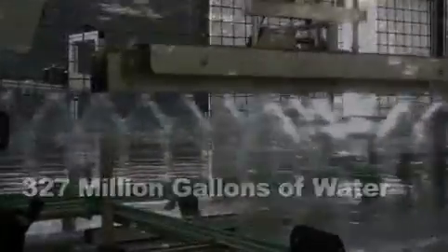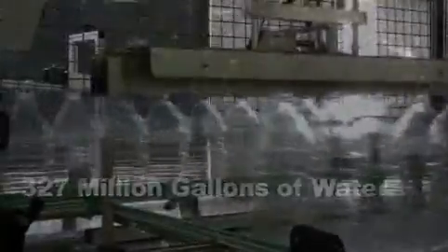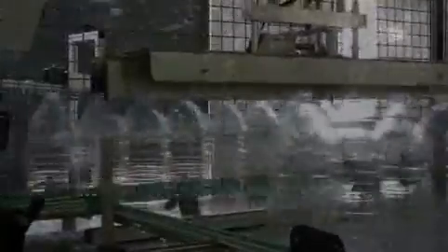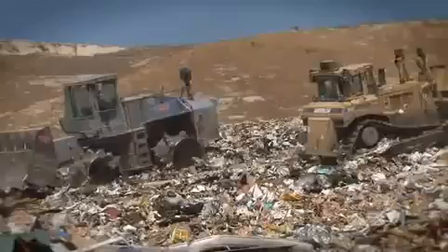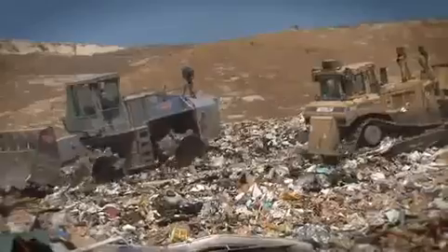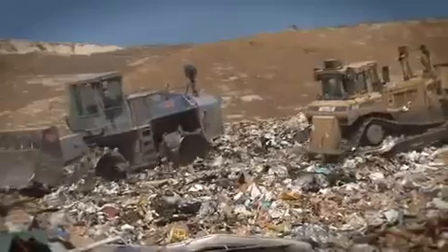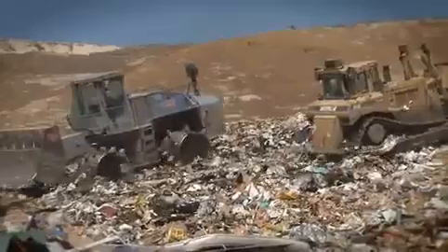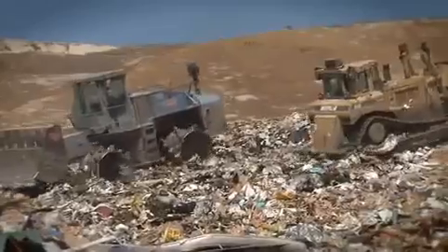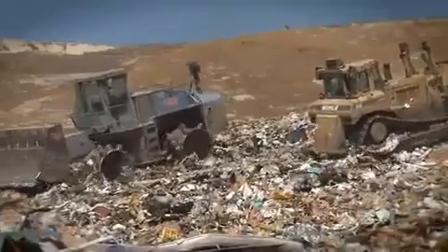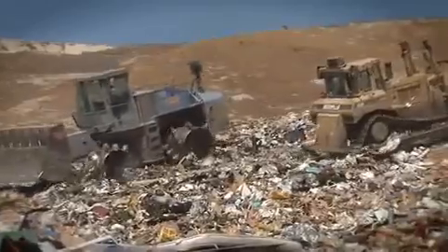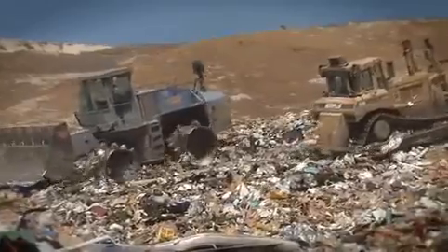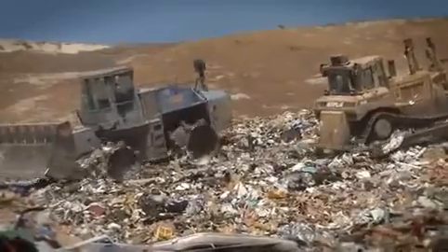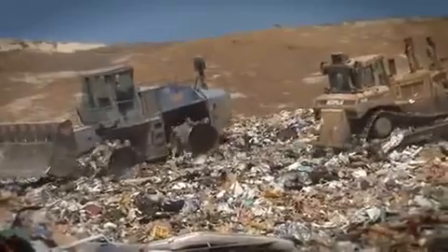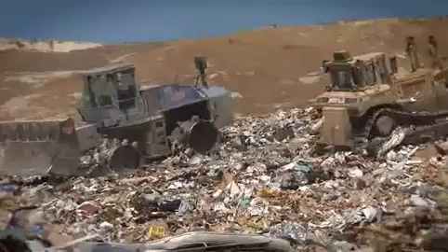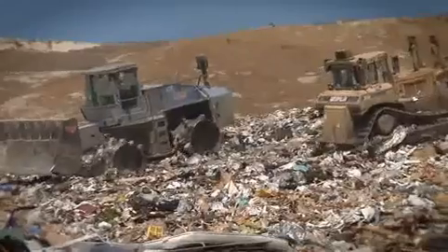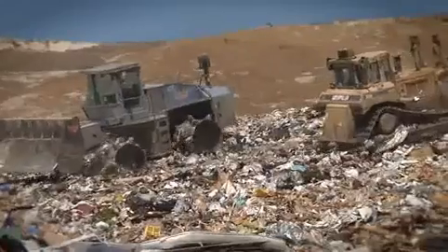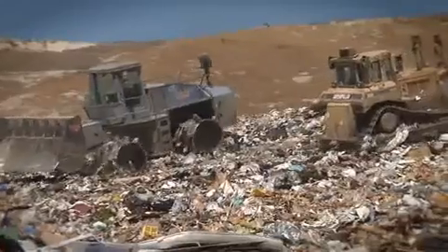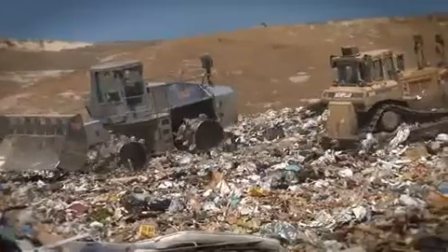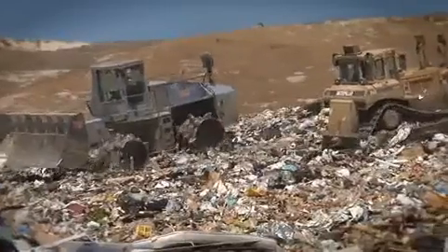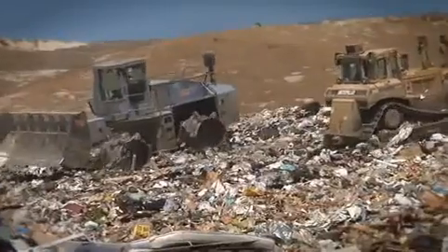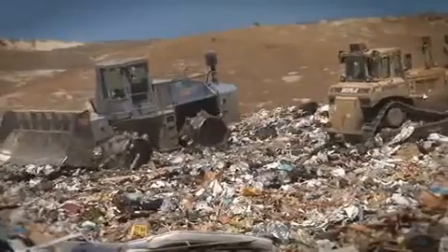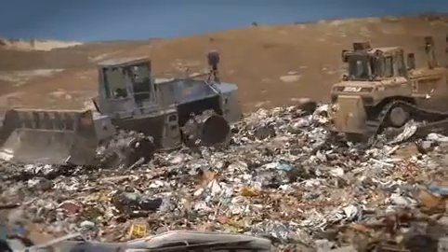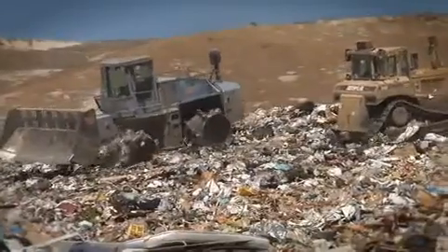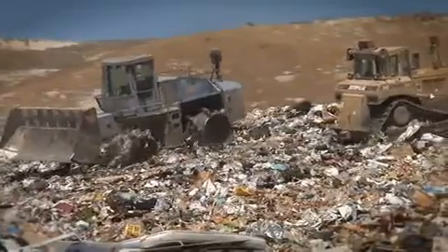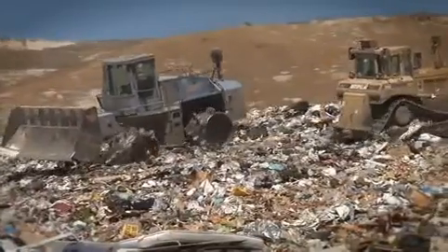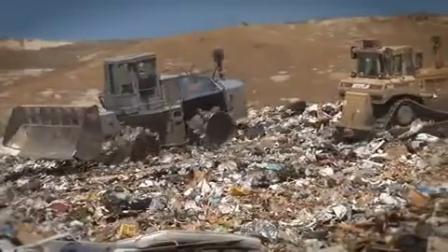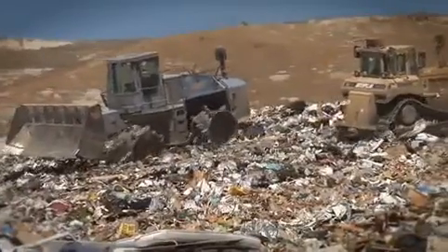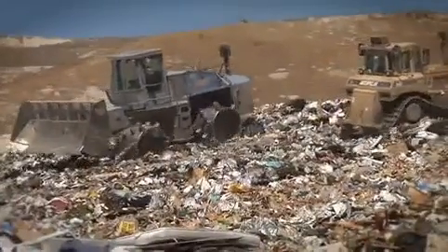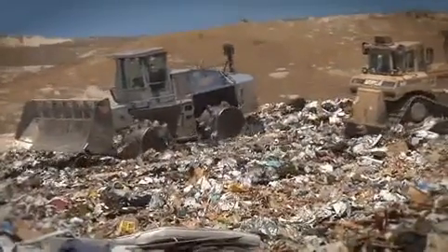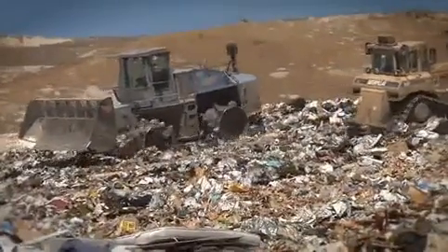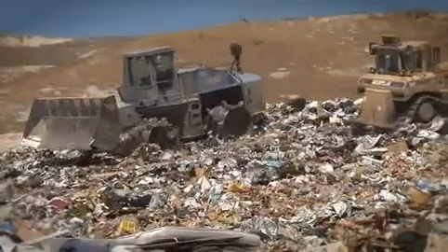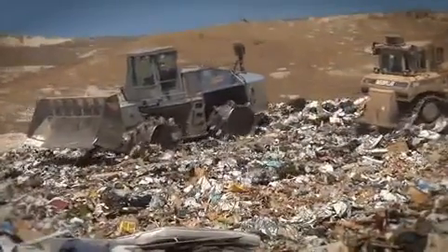Worse yet, only 20% of those bottles were recycled. 80% wound up in landfills.